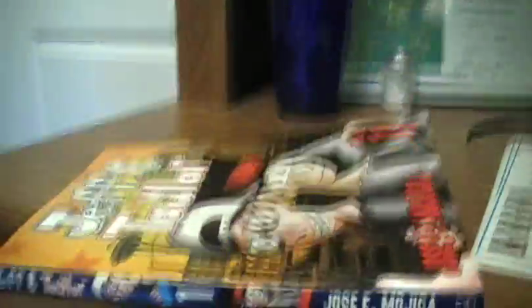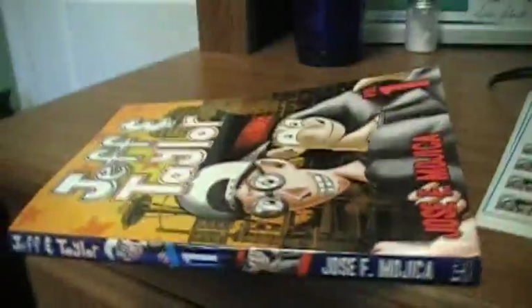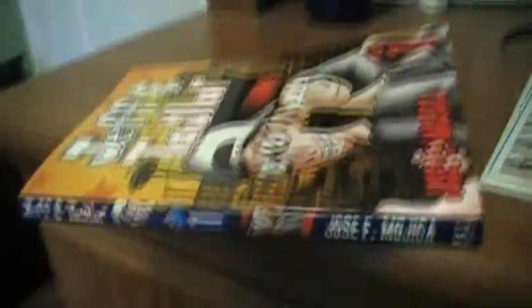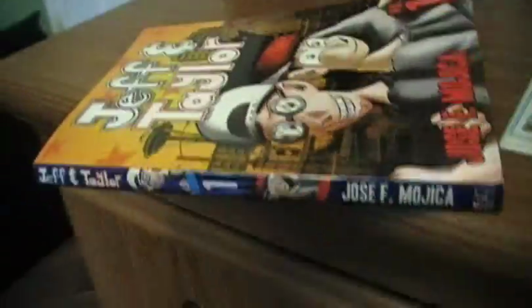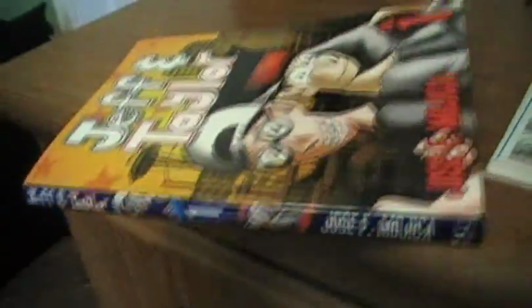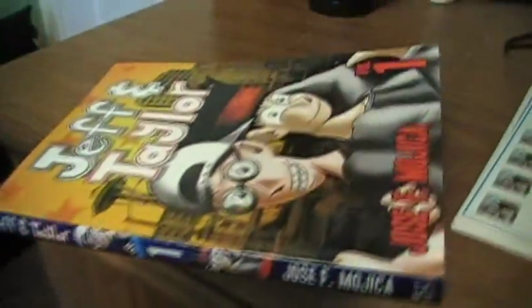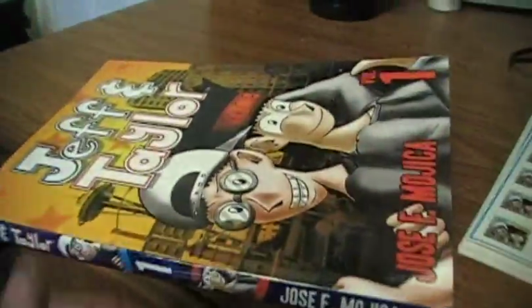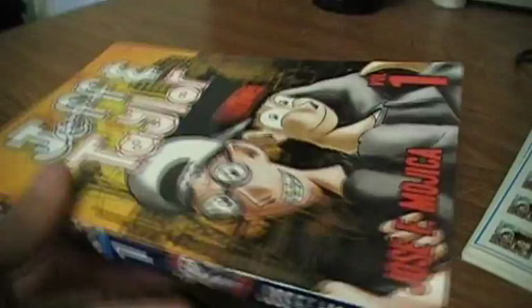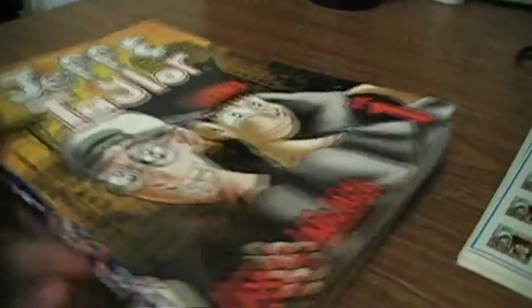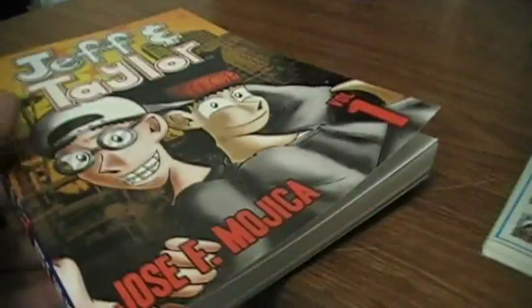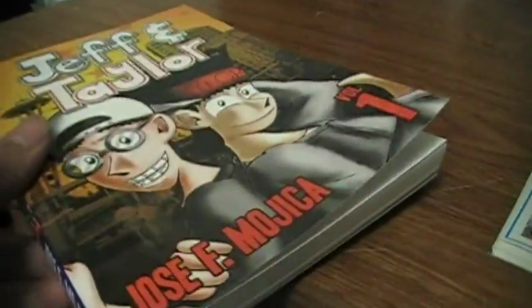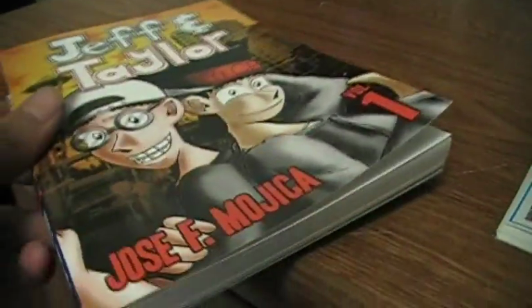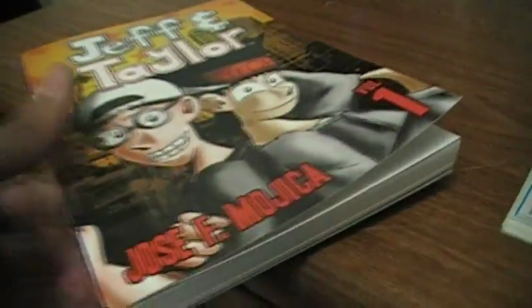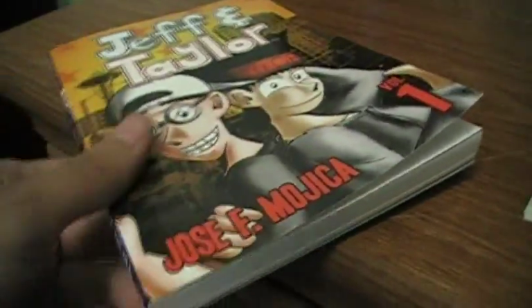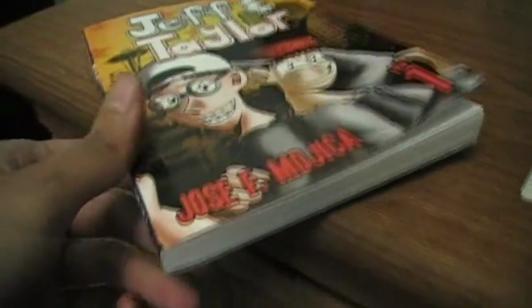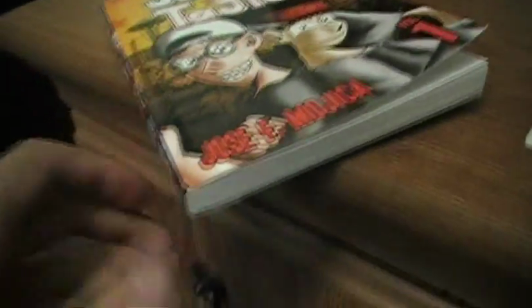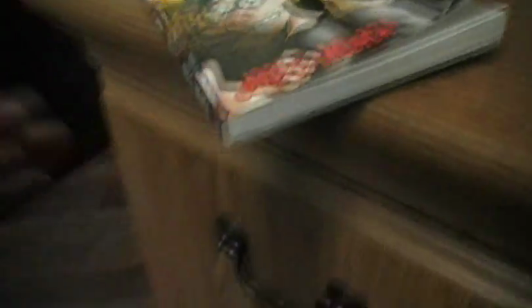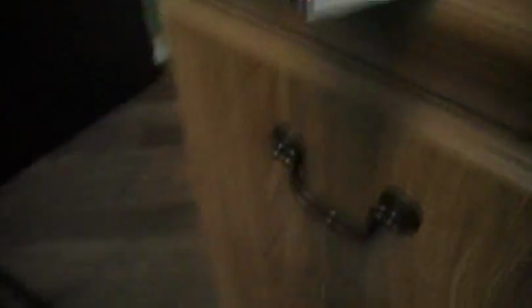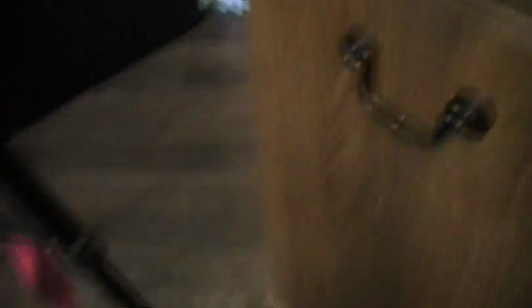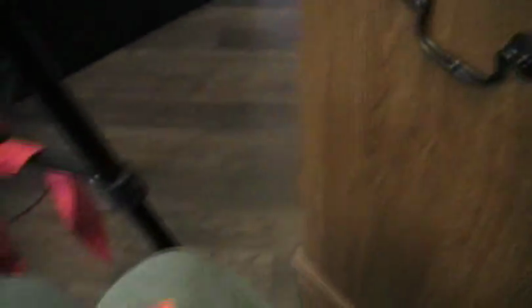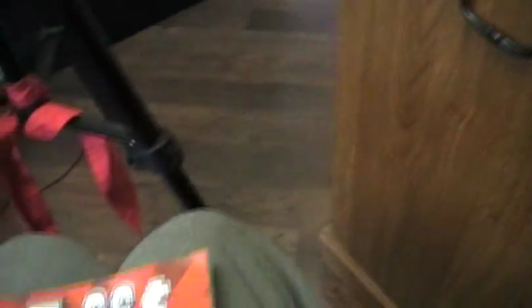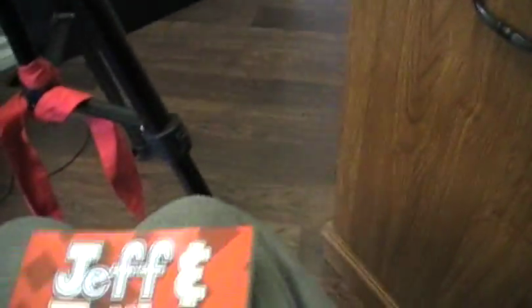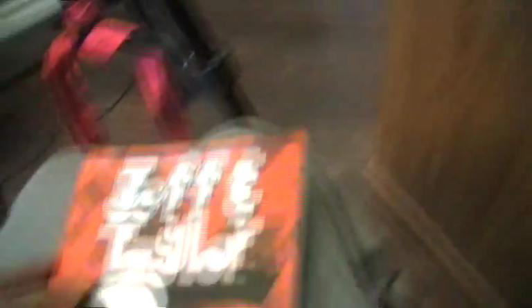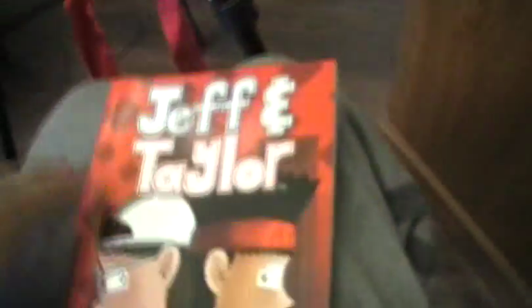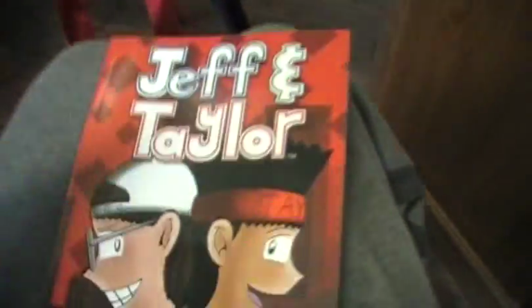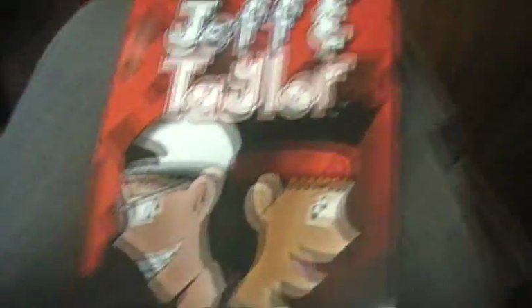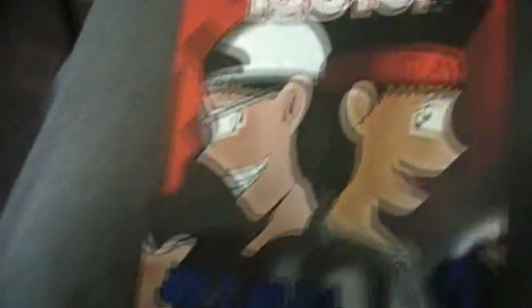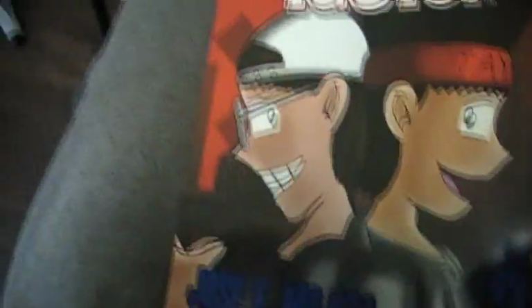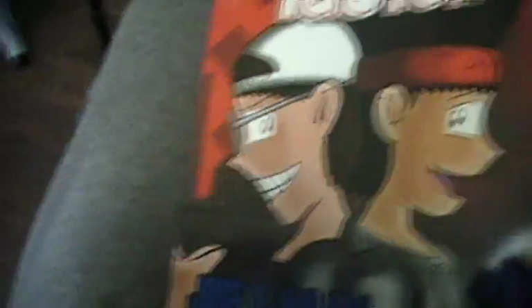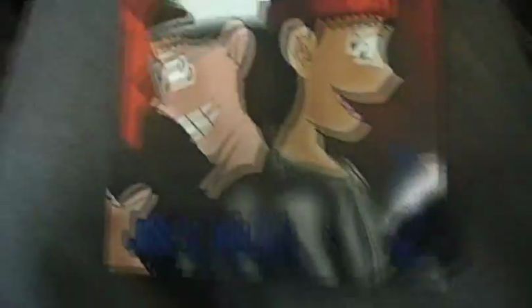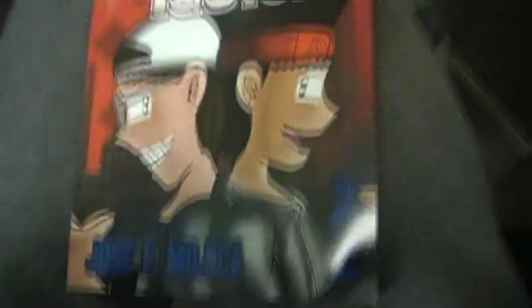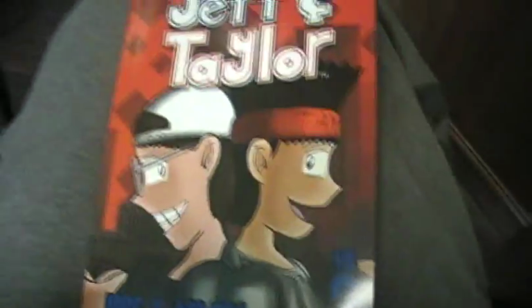And this is Volume 1. I'll put them together to see how it looks. But yeah, Volume 2. Man.